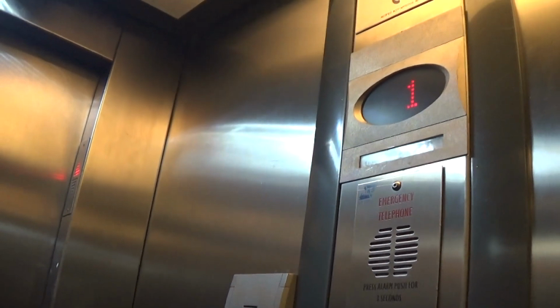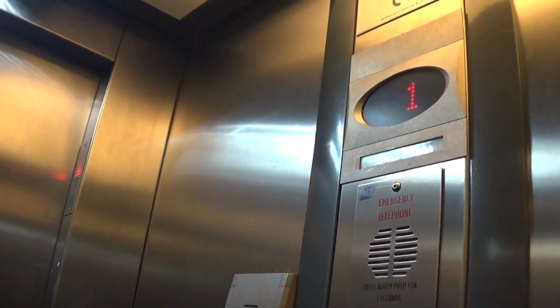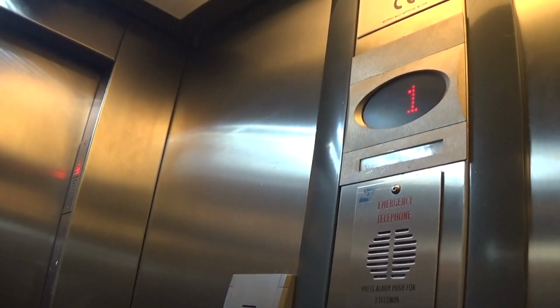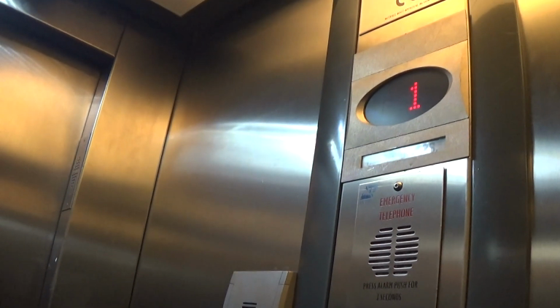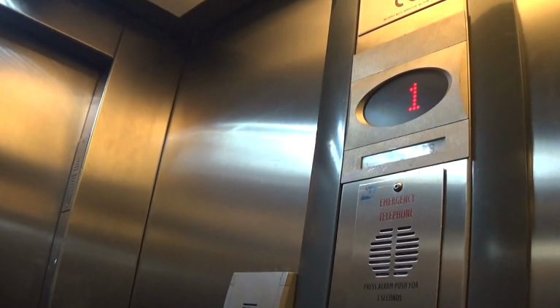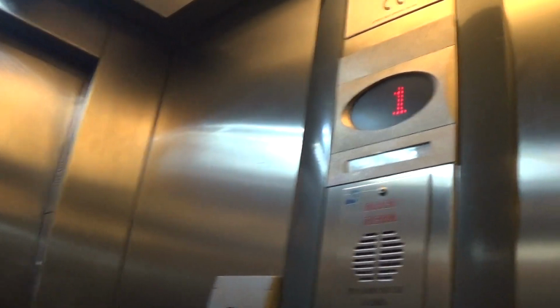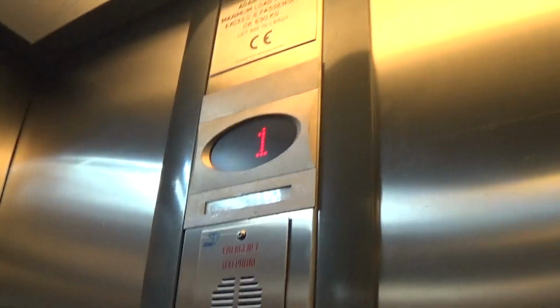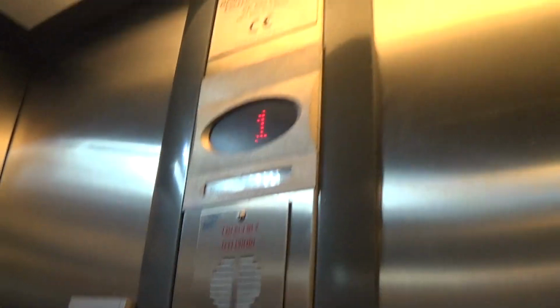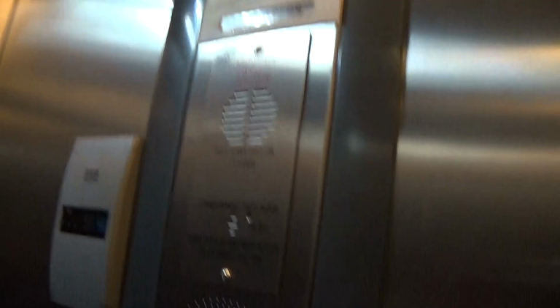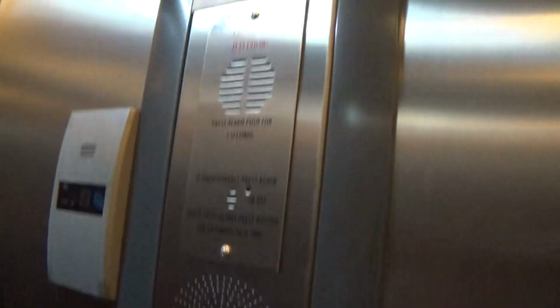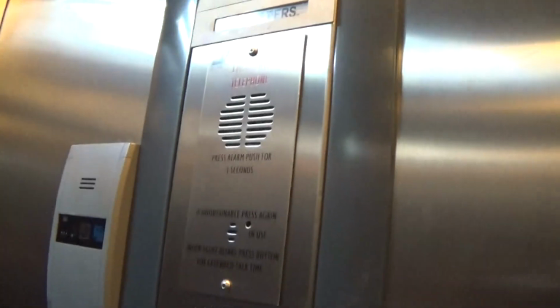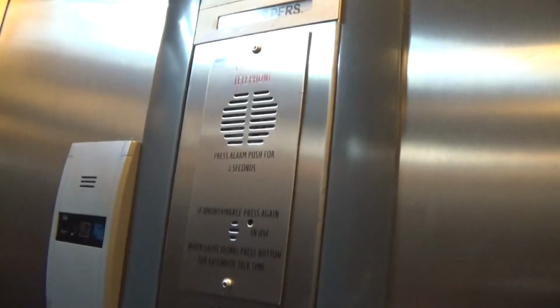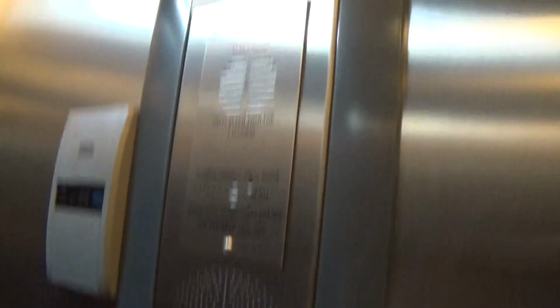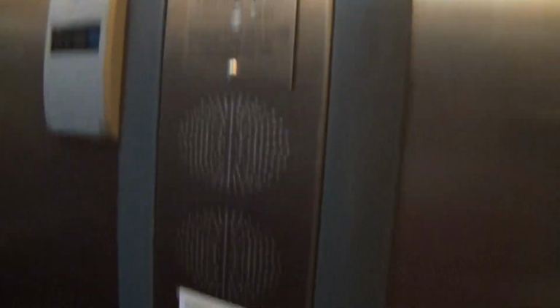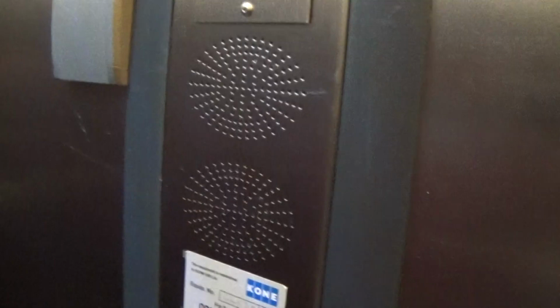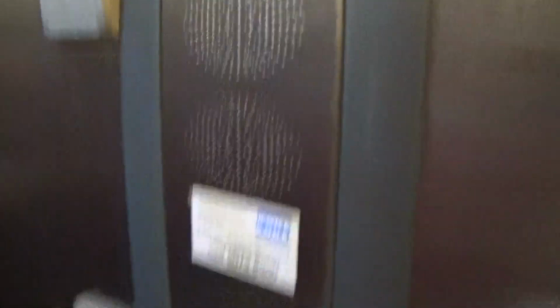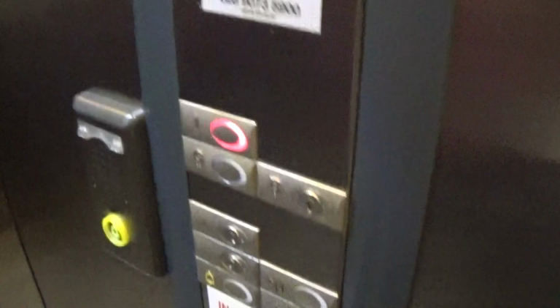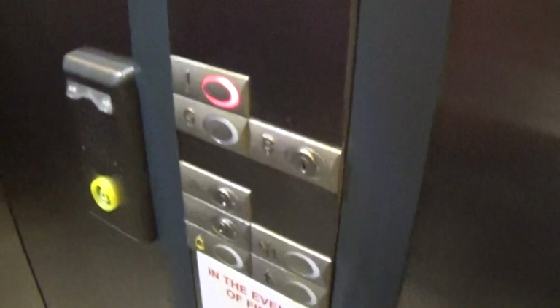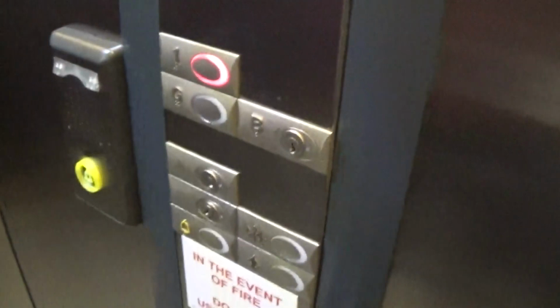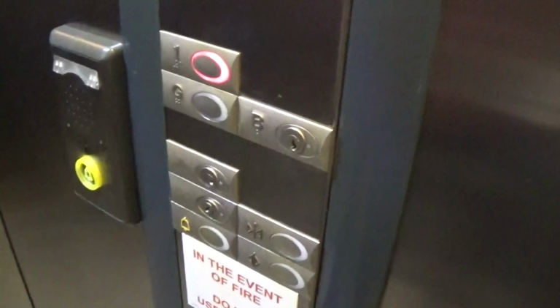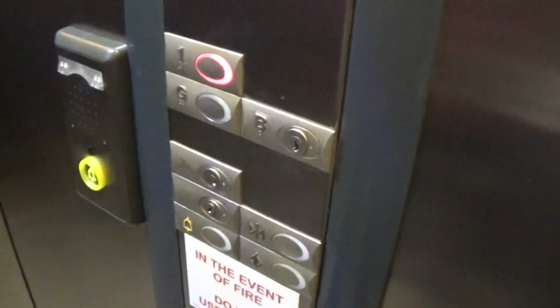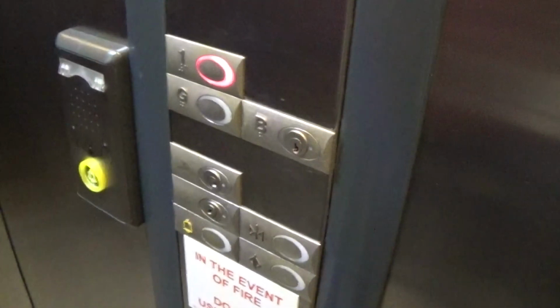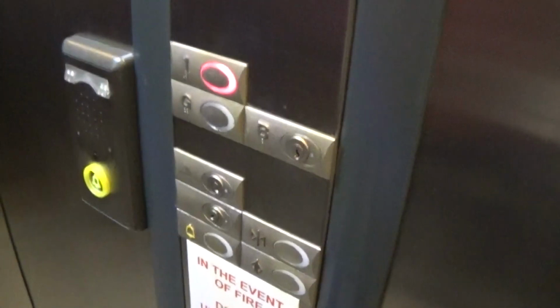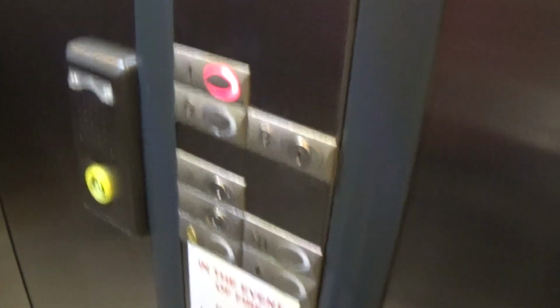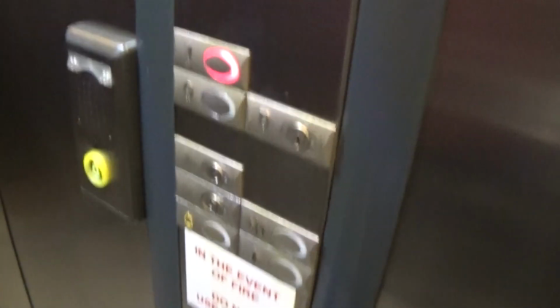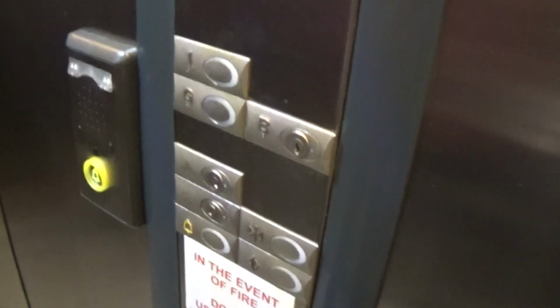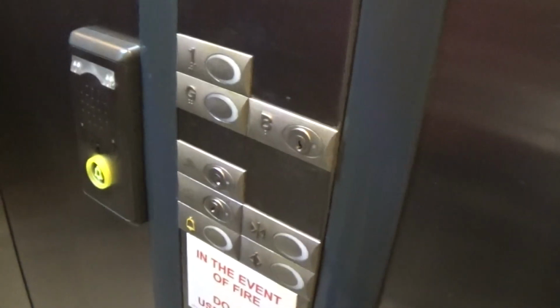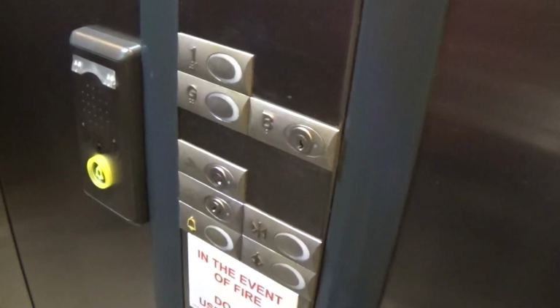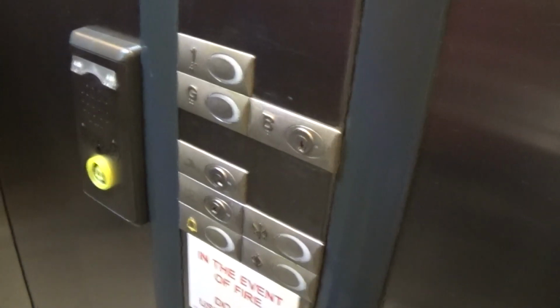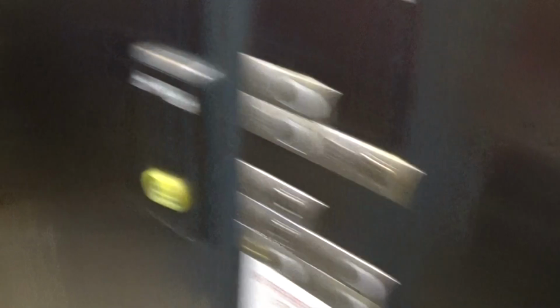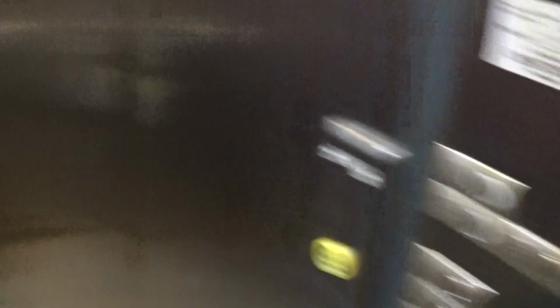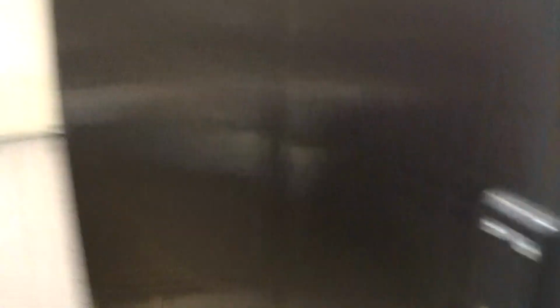Here we are at one. It's got an emergency telephone — Mr. Otis fixtures — three buttons just in case you get stuck.